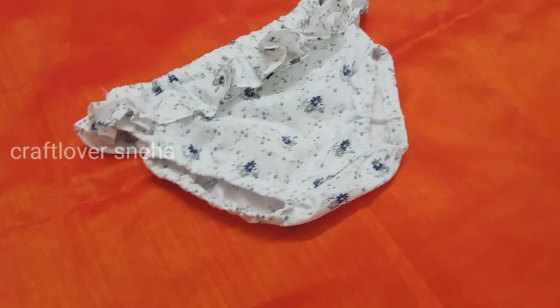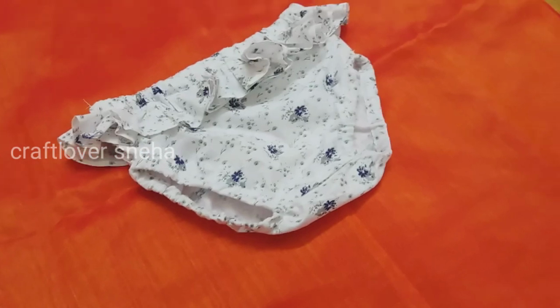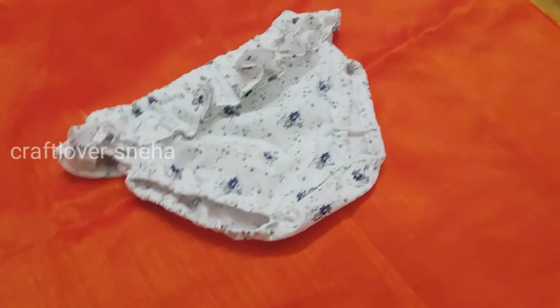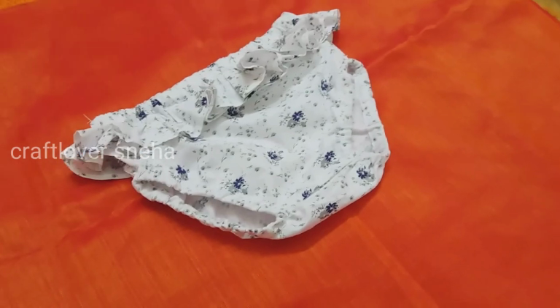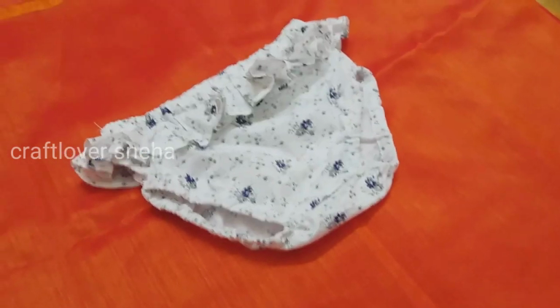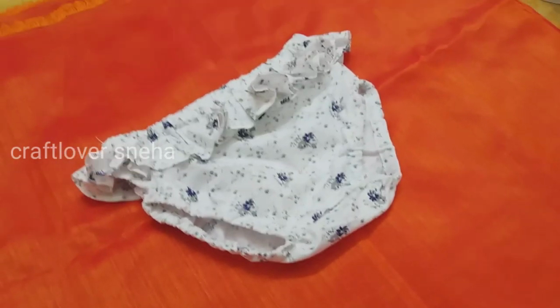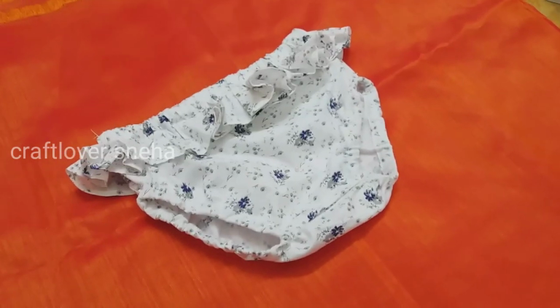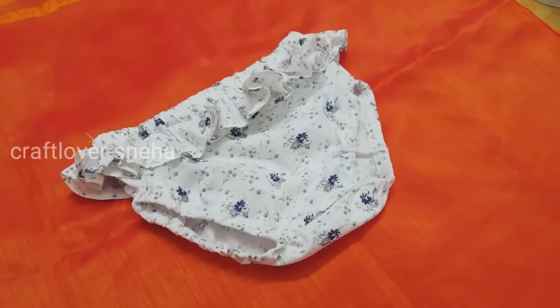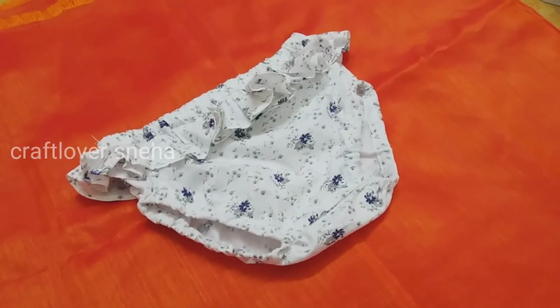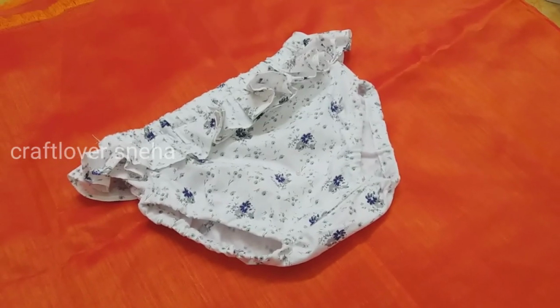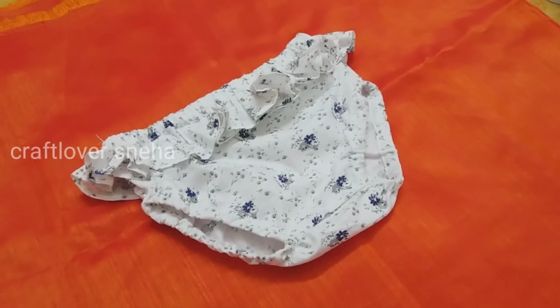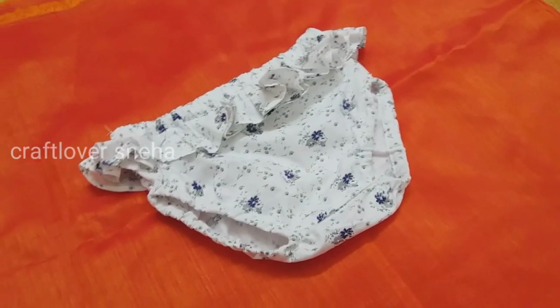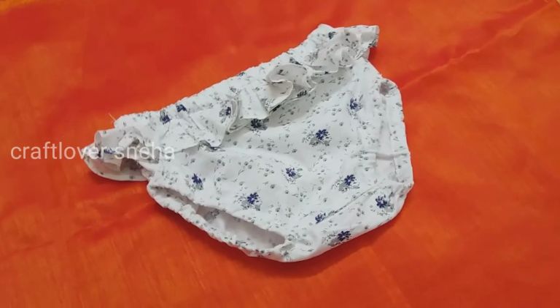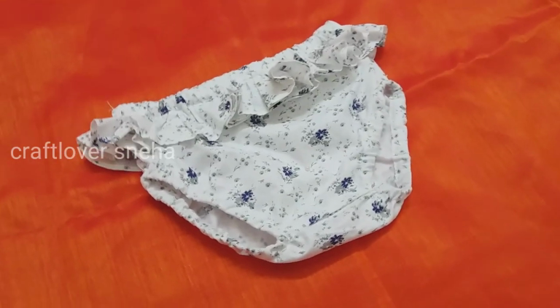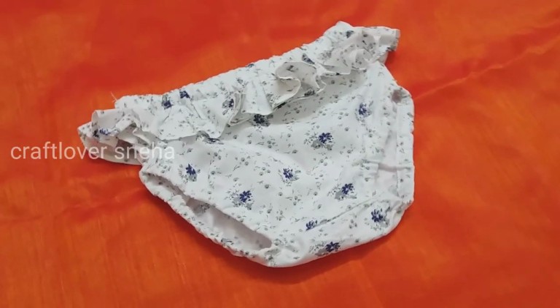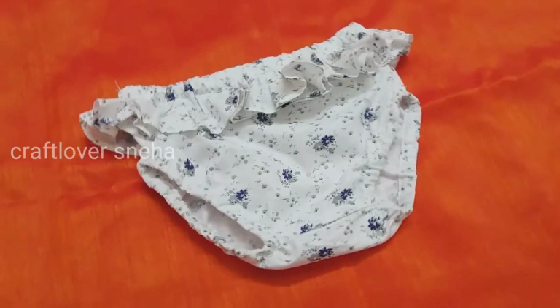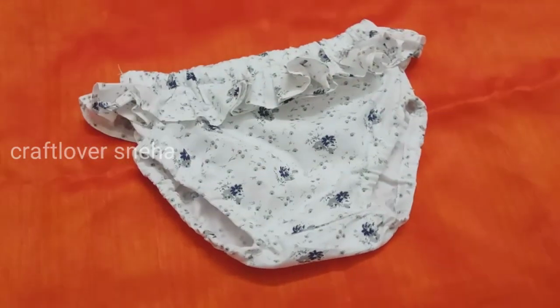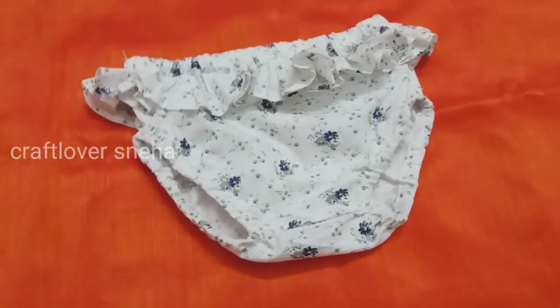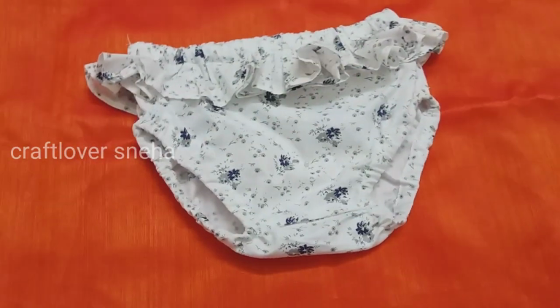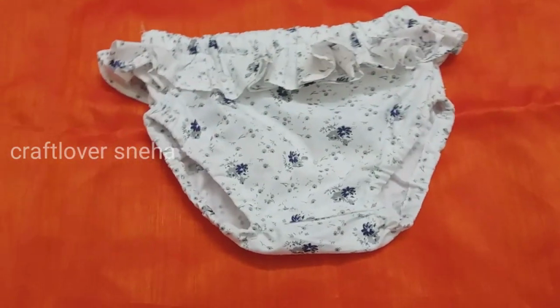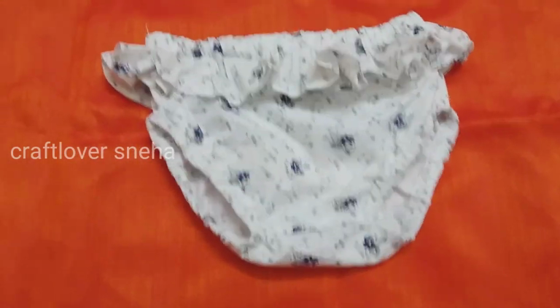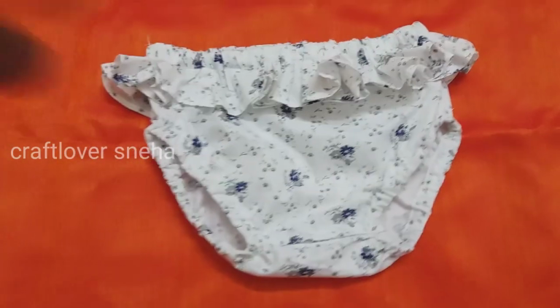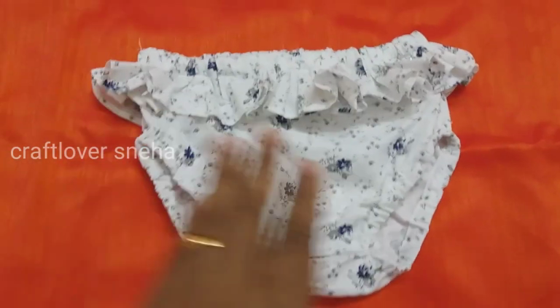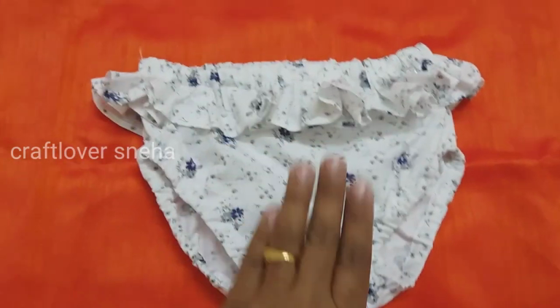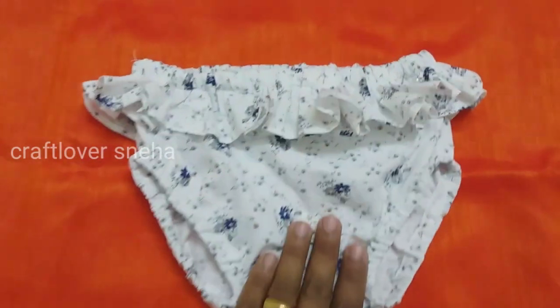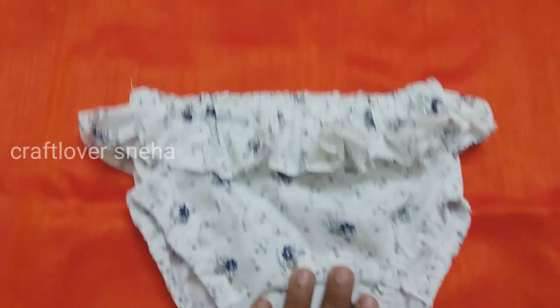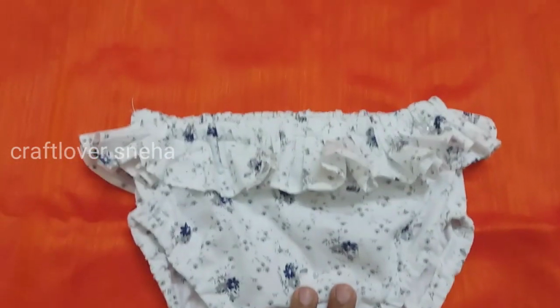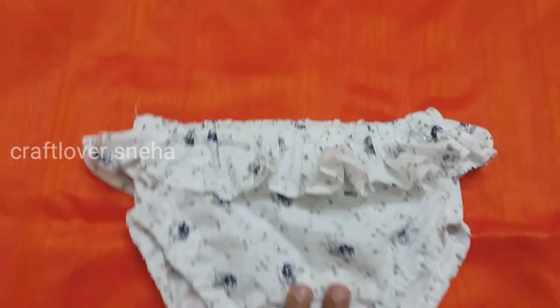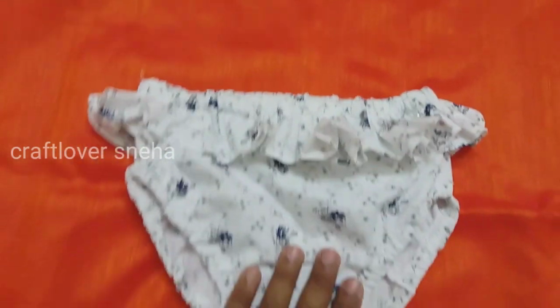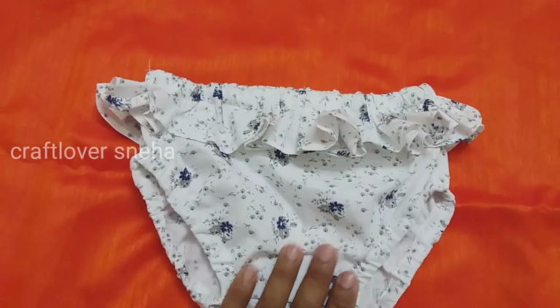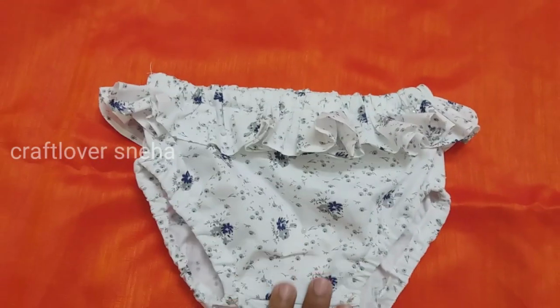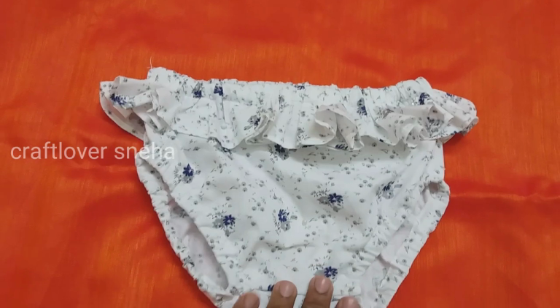Hi friends, we are going to make a diaper cover here.